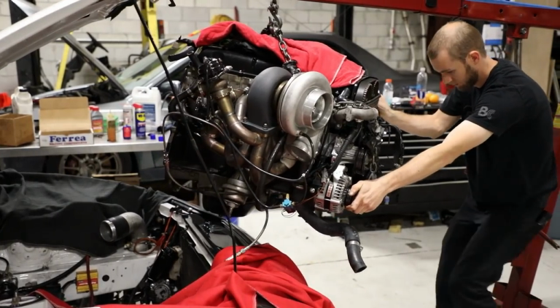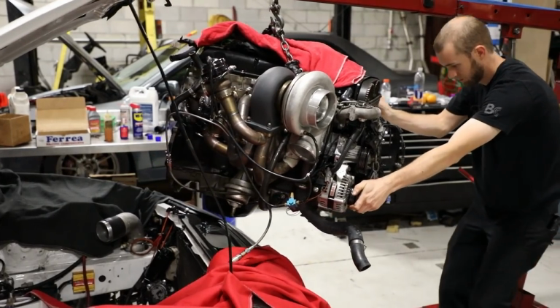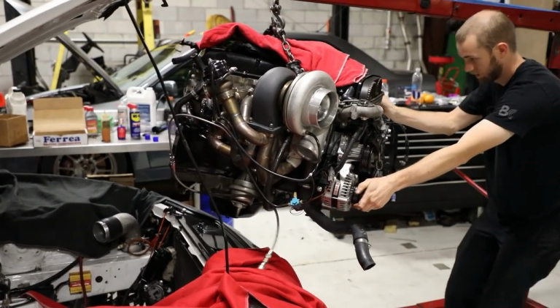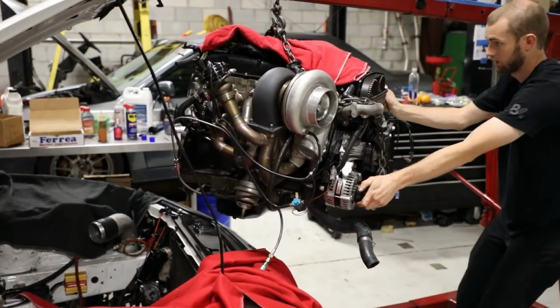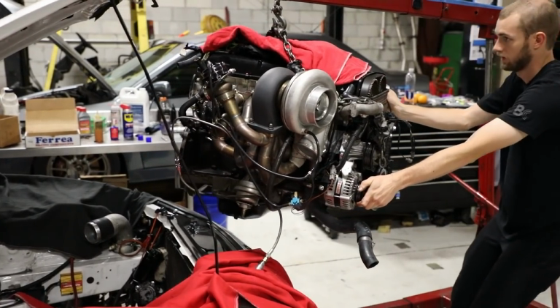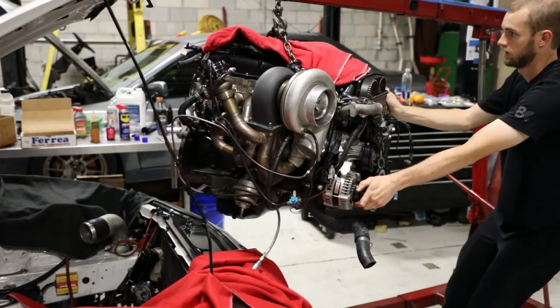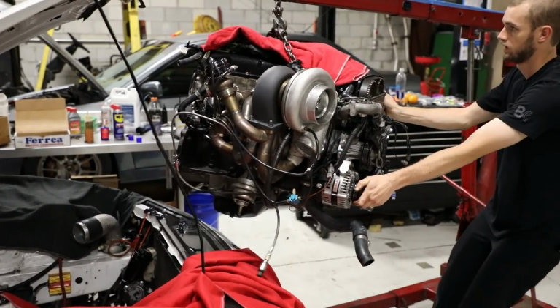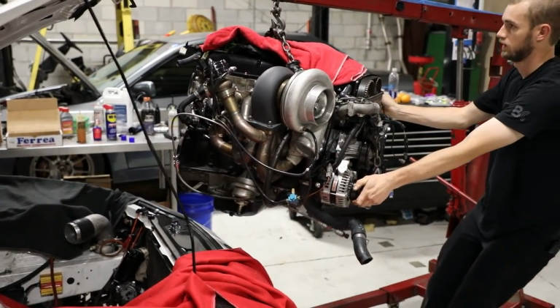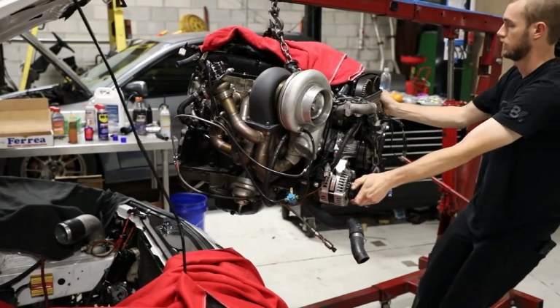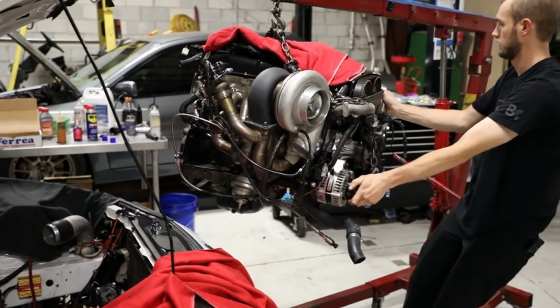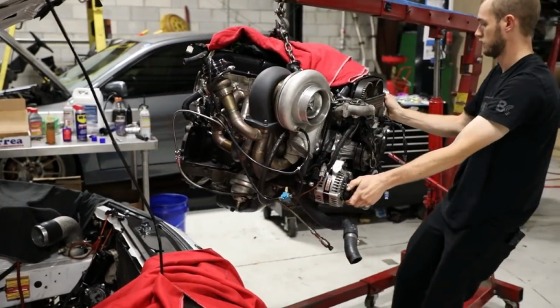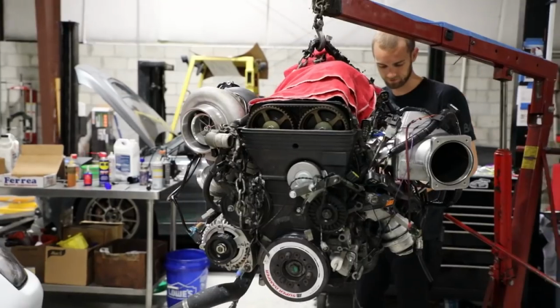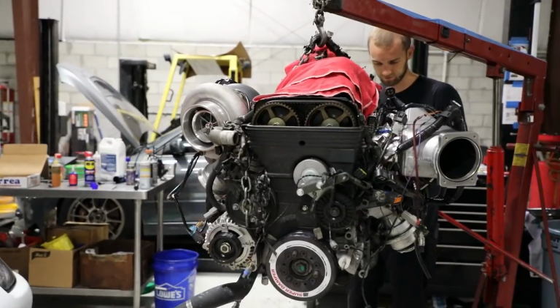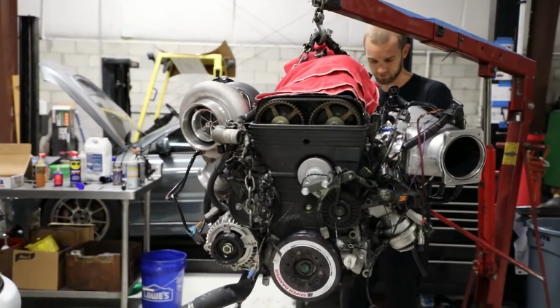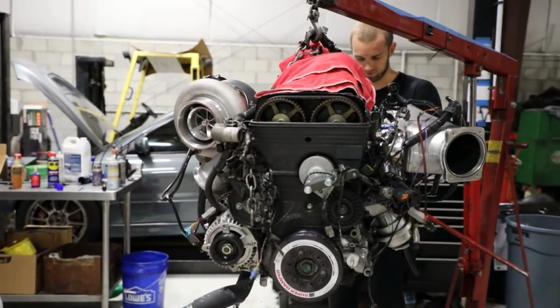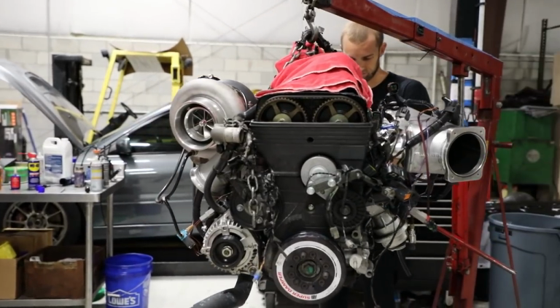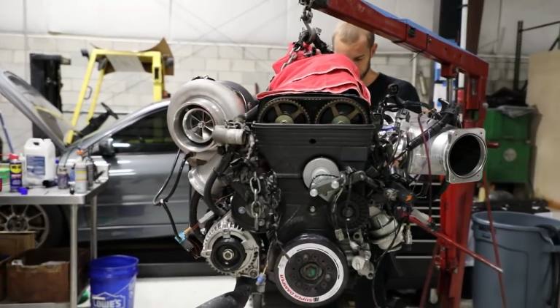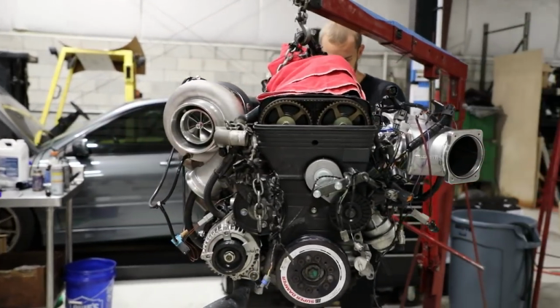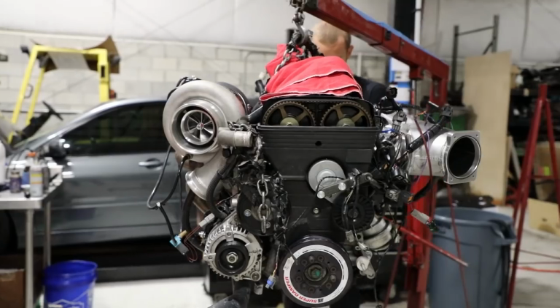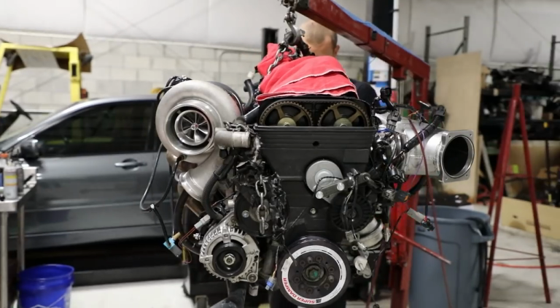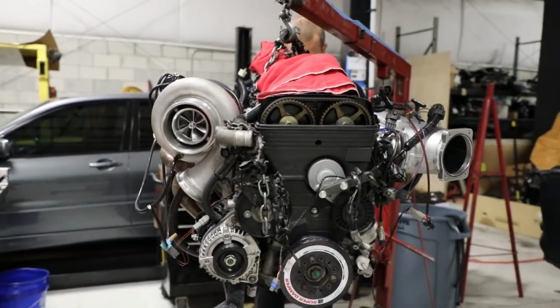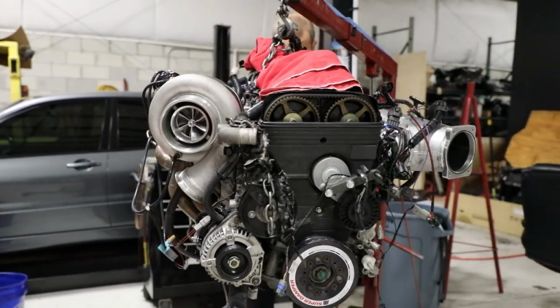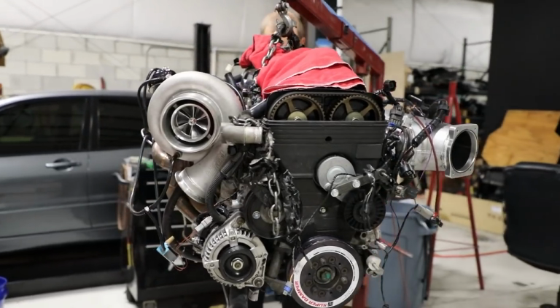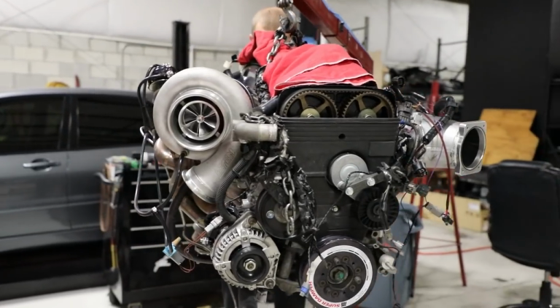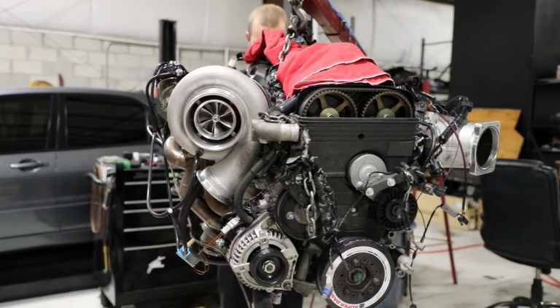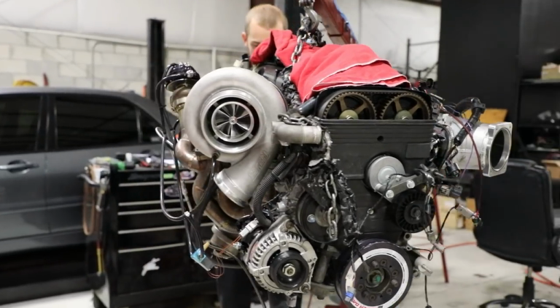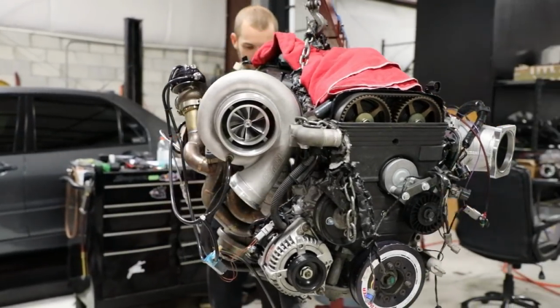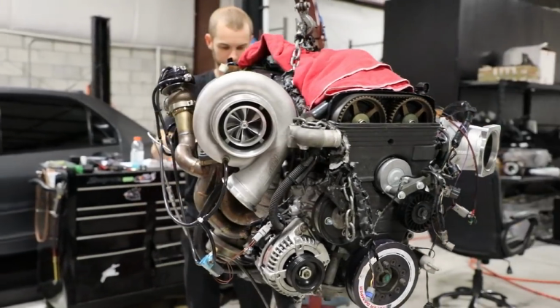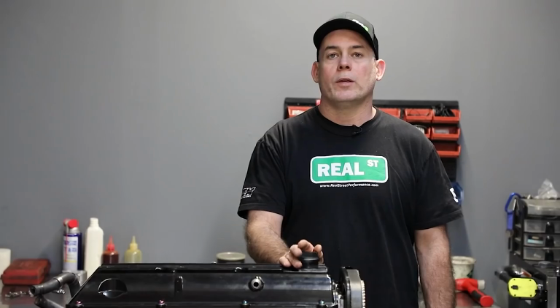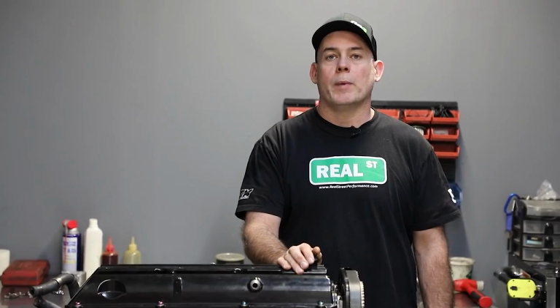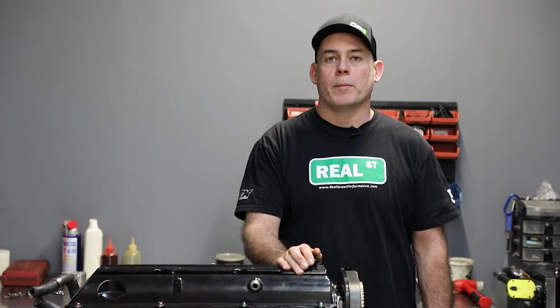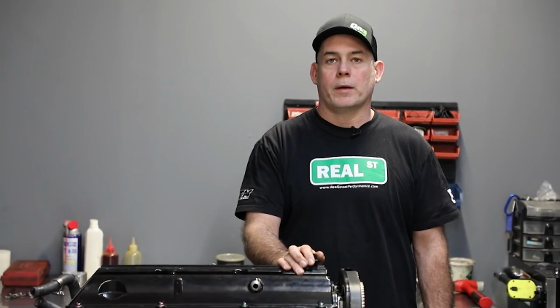It's lived a pretty hard life and eventually it's picked up a noise. So we're going to take the engine apart, see what's failed, and see what we can do to make it better.